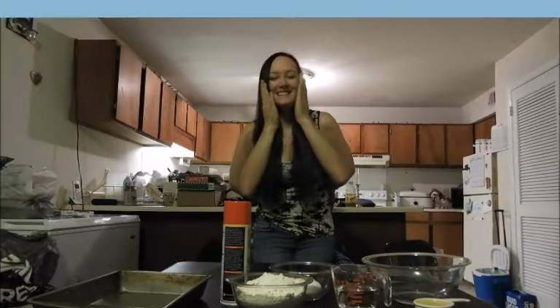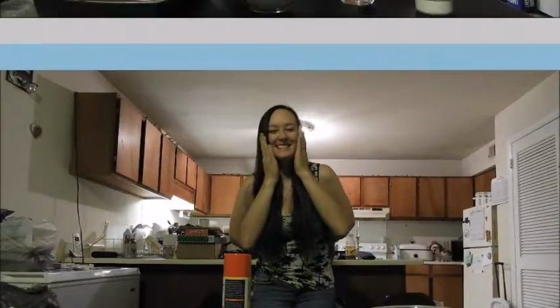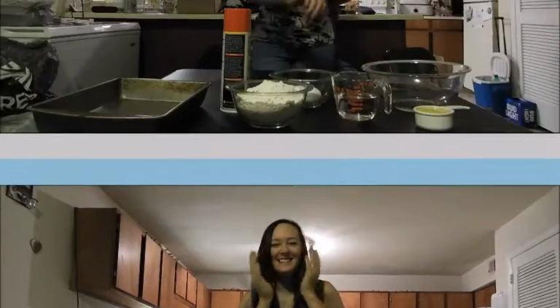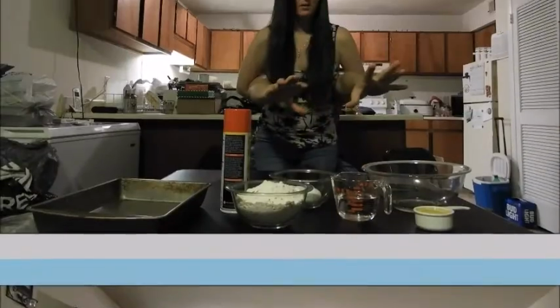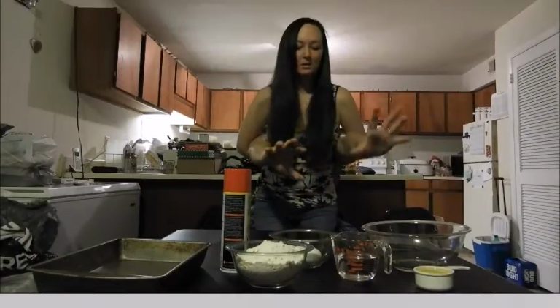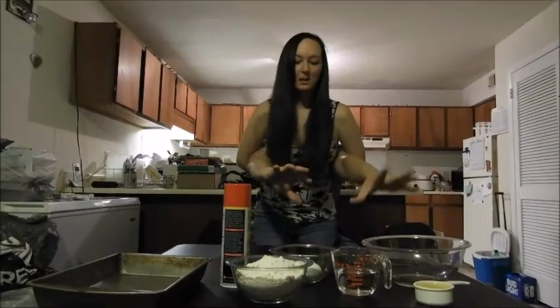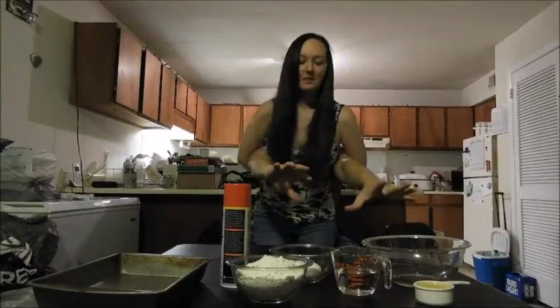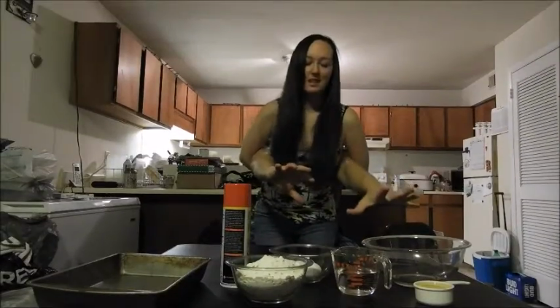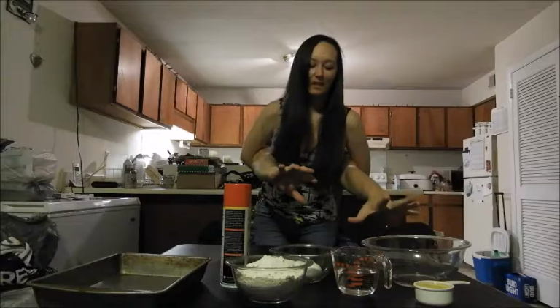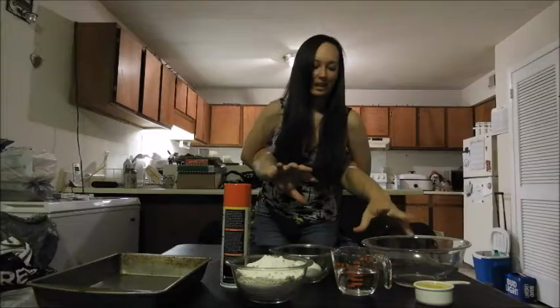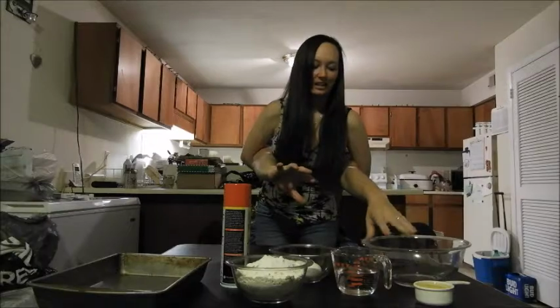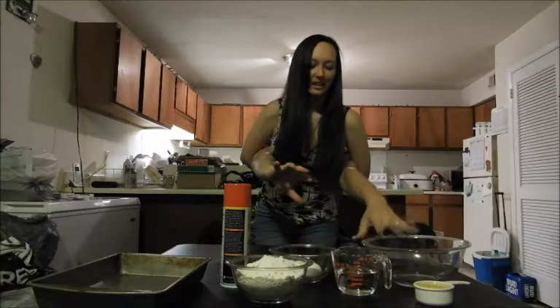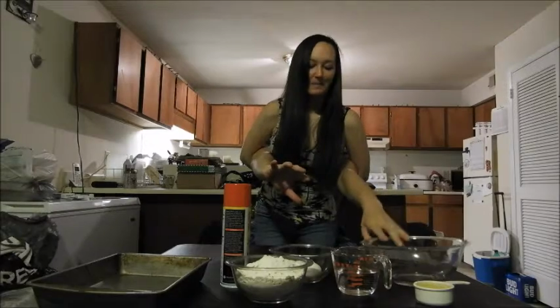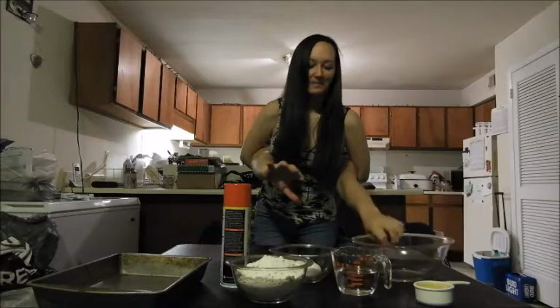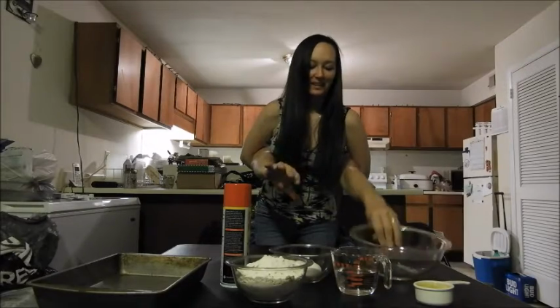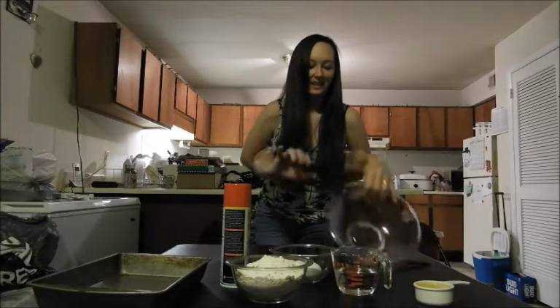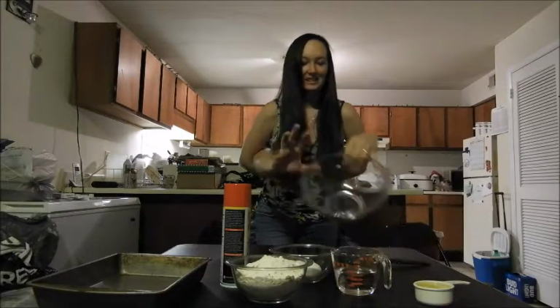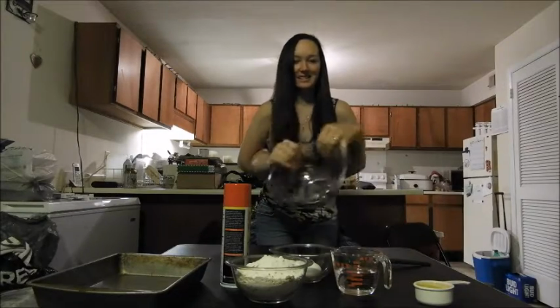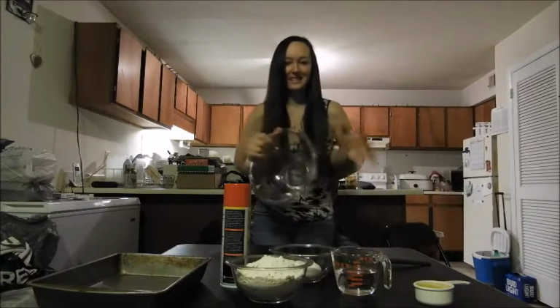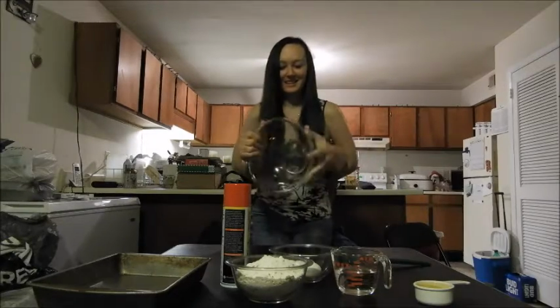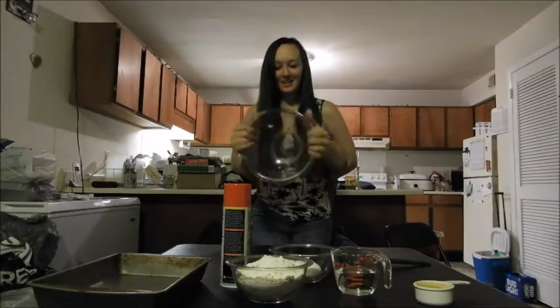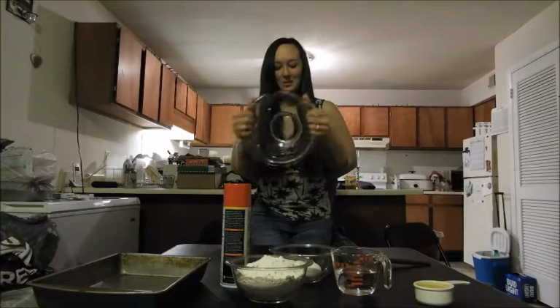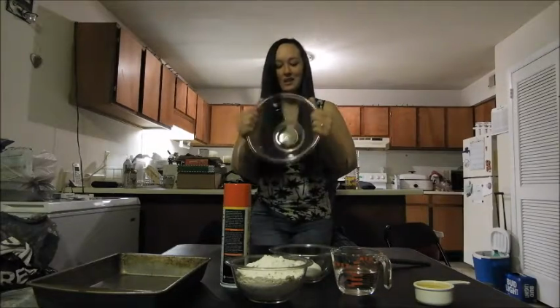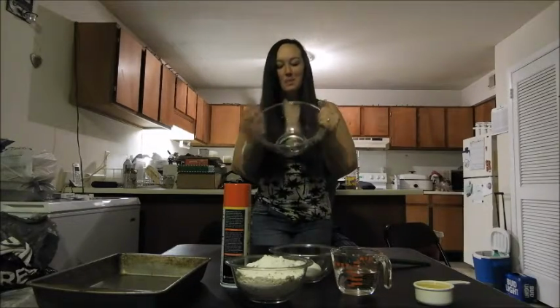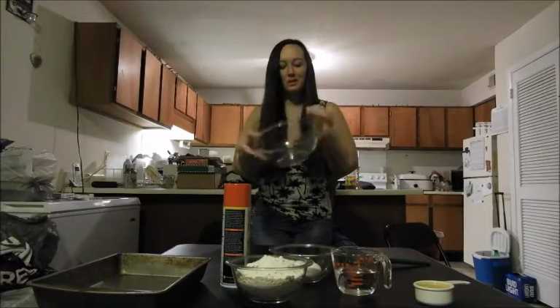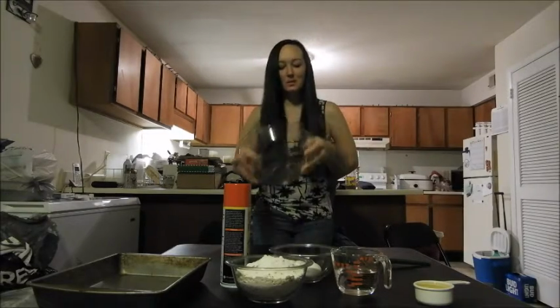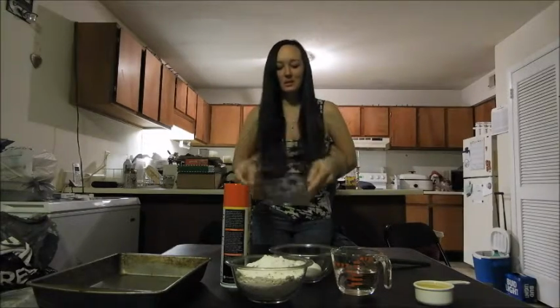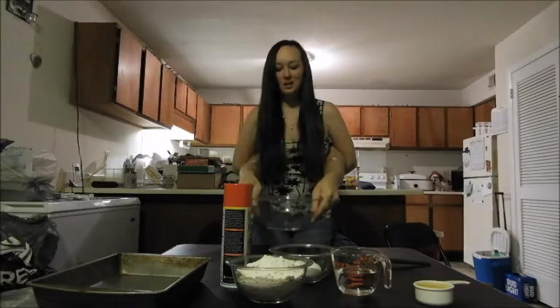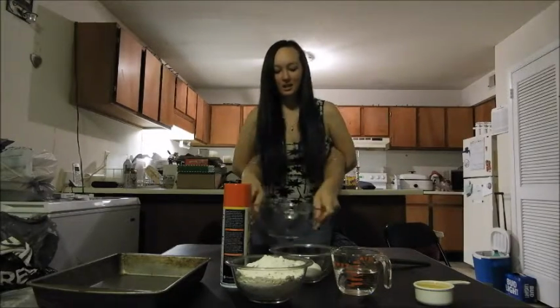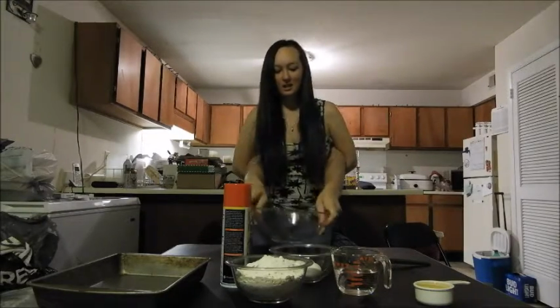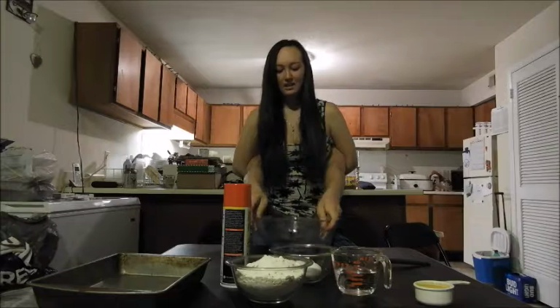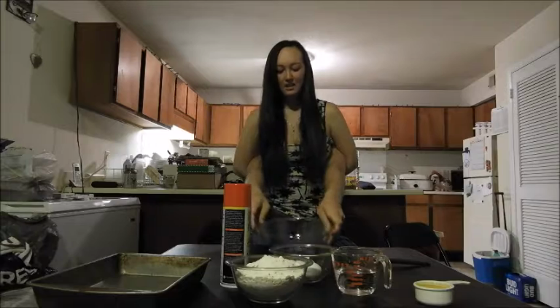We're gonna get a bowl so we can mix all the ingredients together.